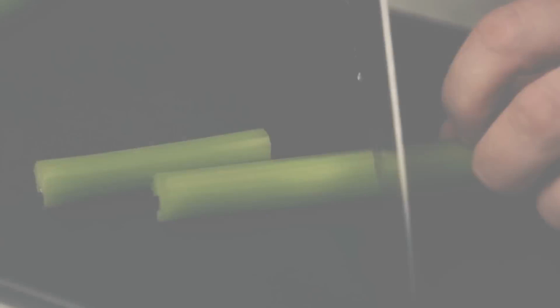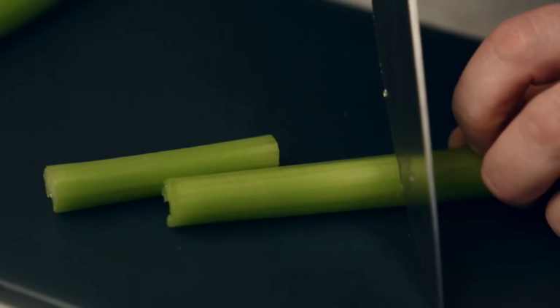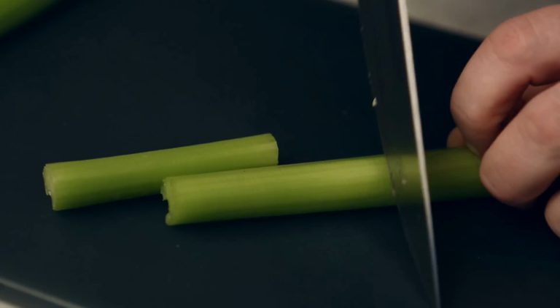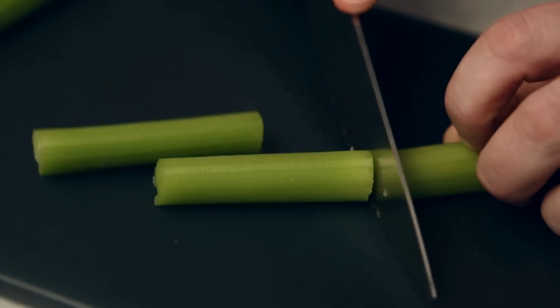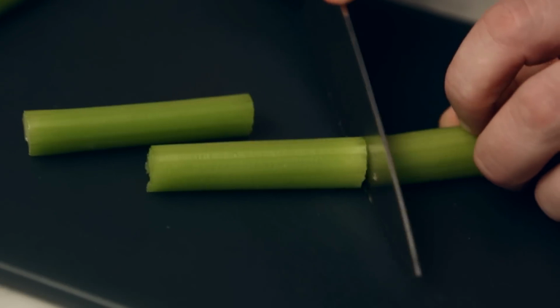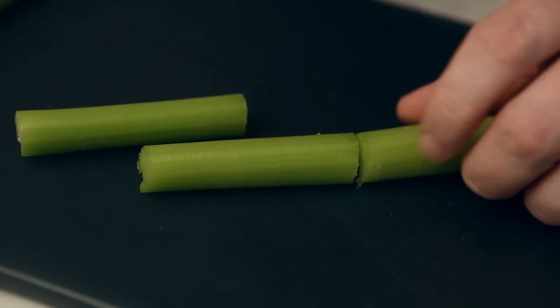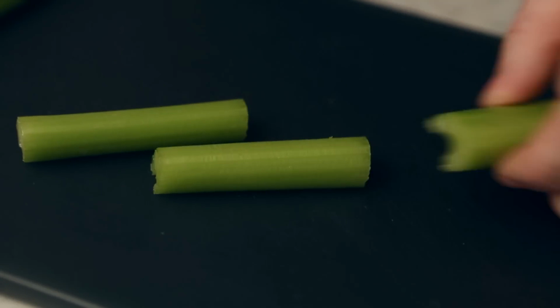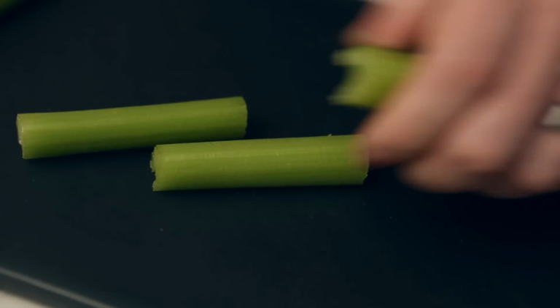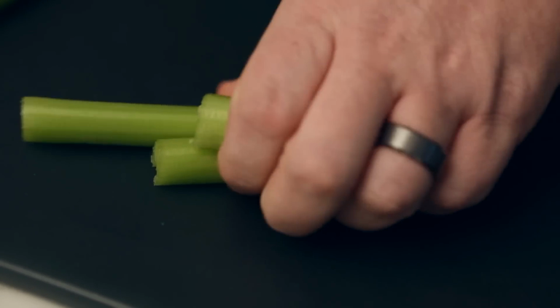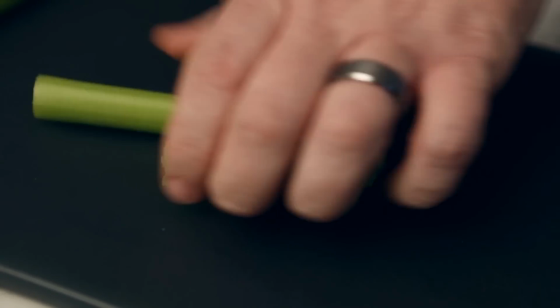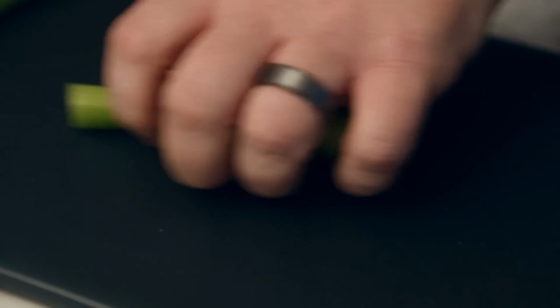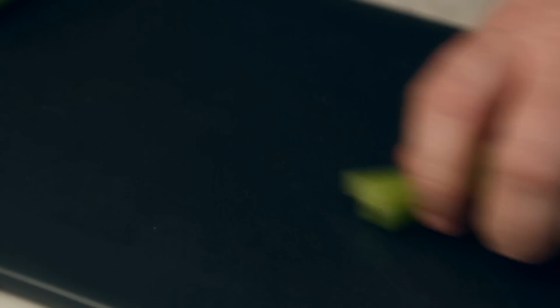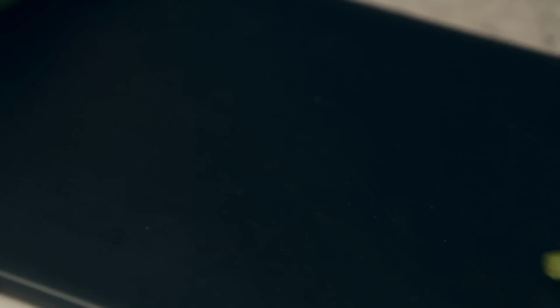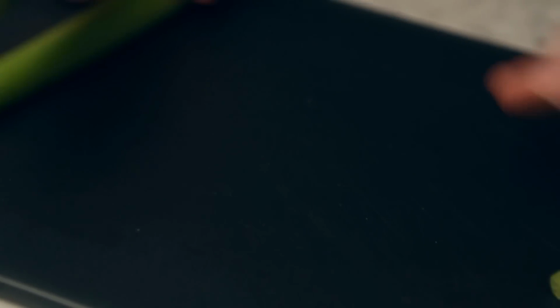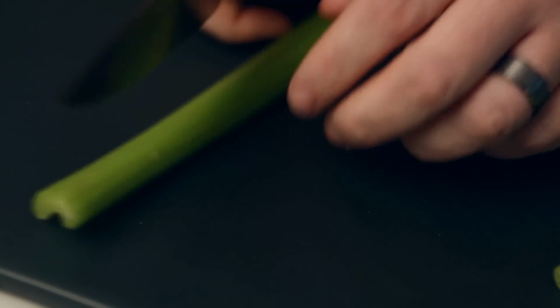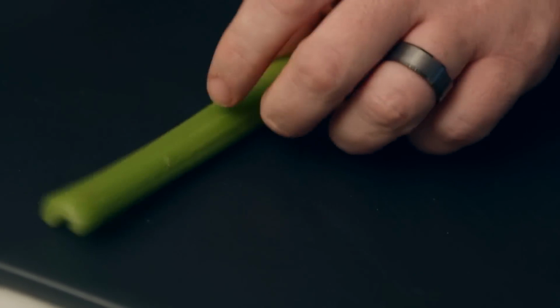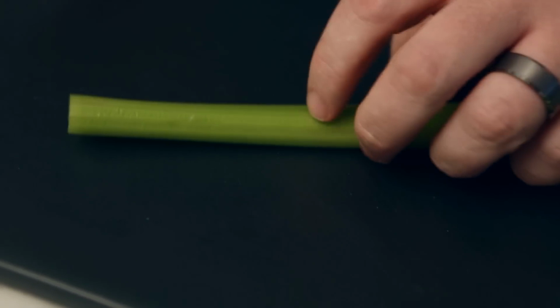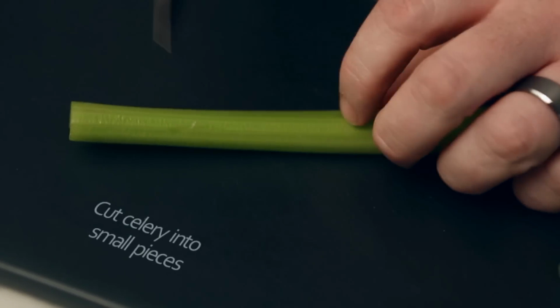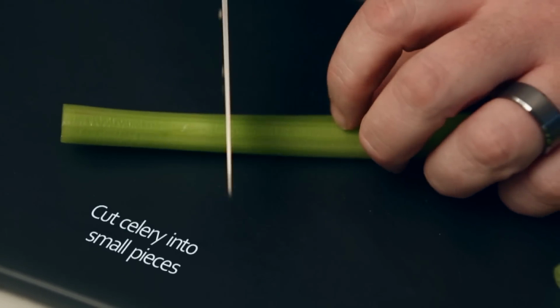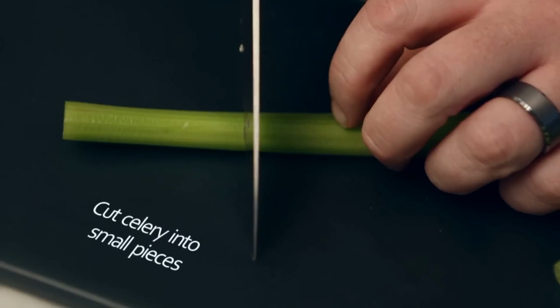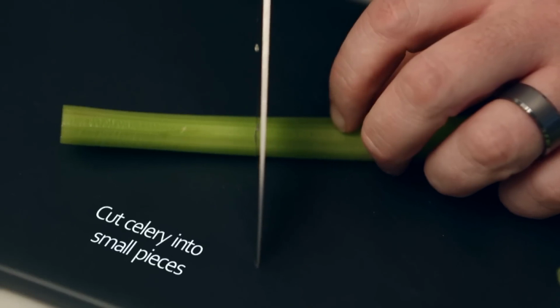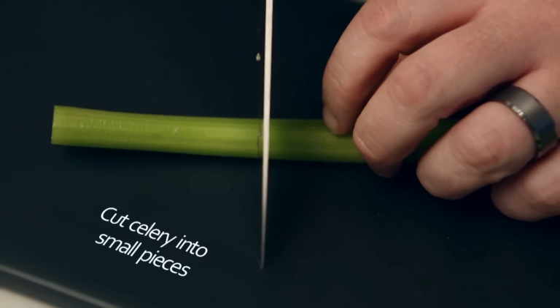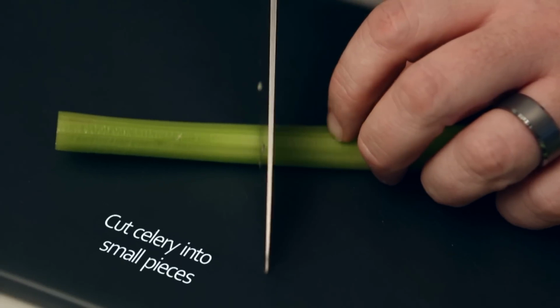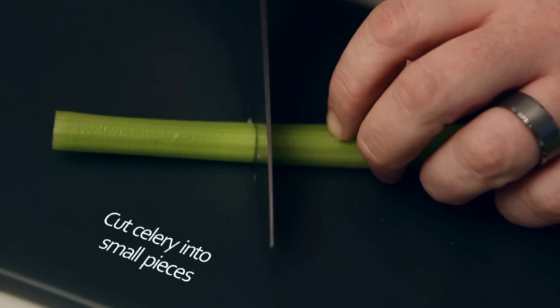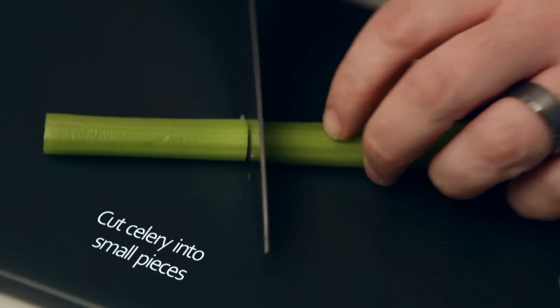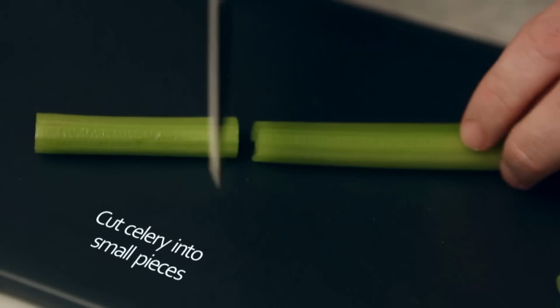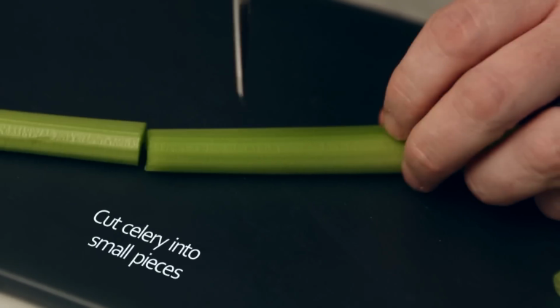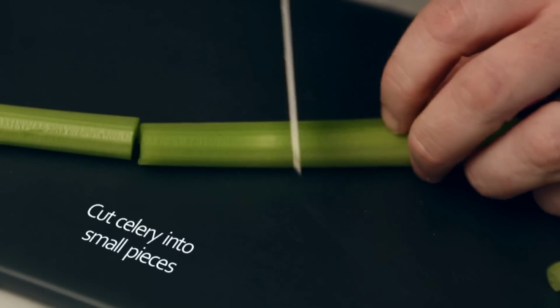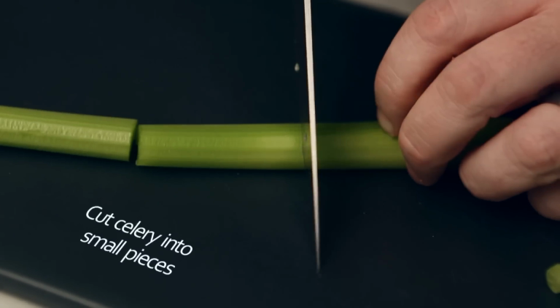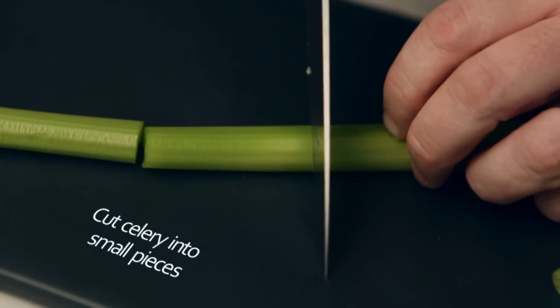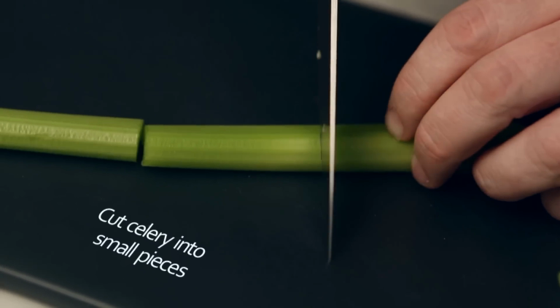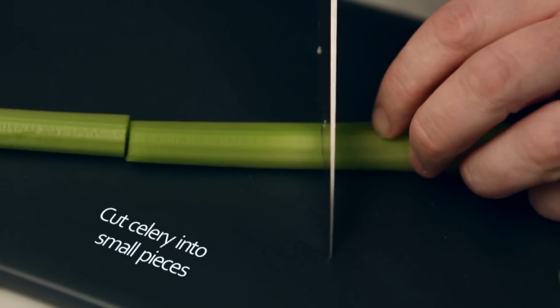First, you need to wash and cut up some celery stalks. I like pieces about 3 inches long, but it's your snack — make it however long you want.